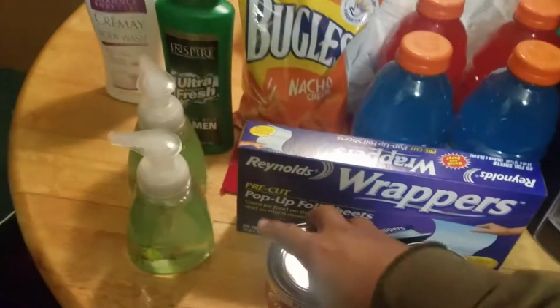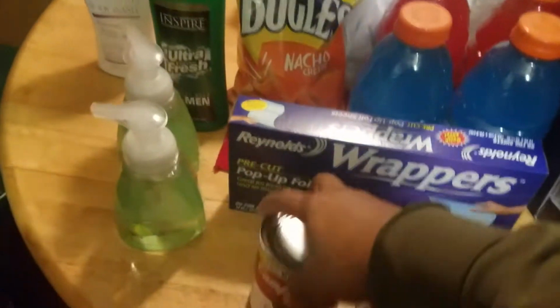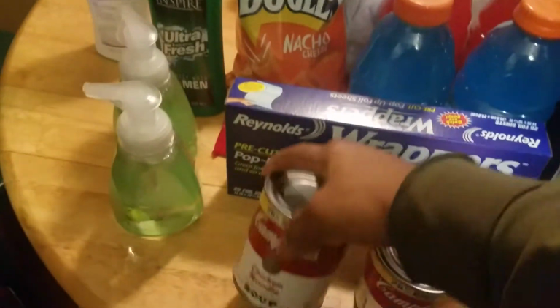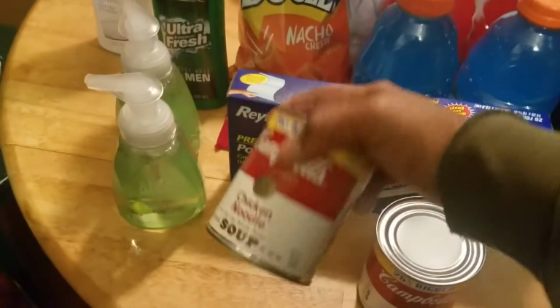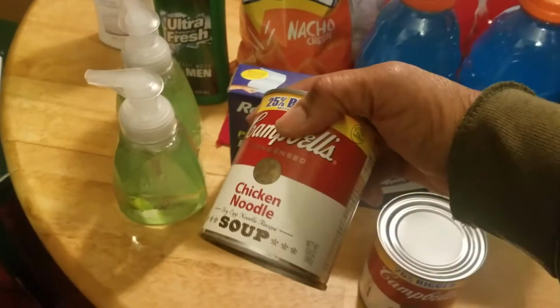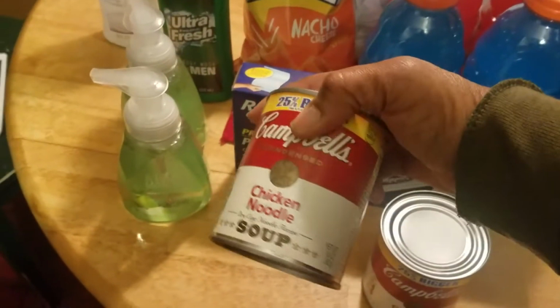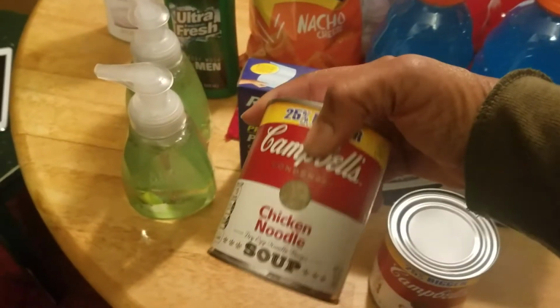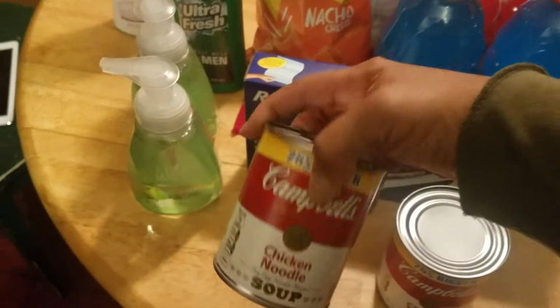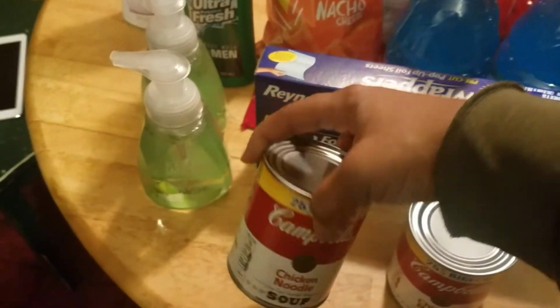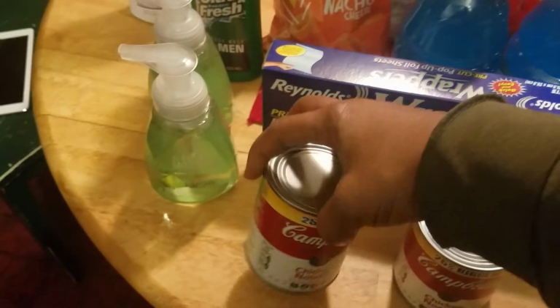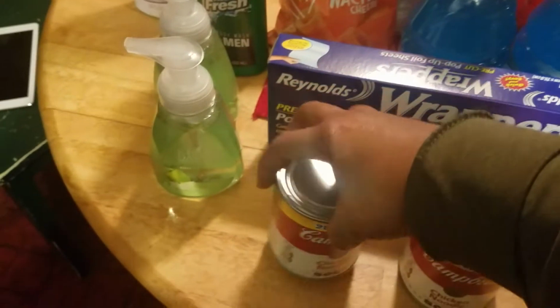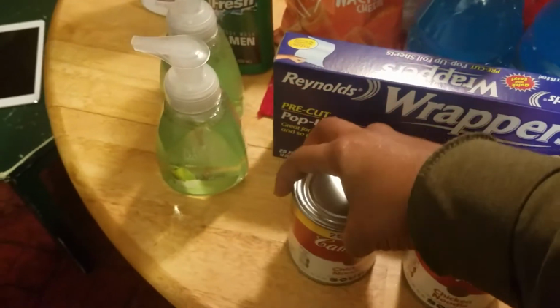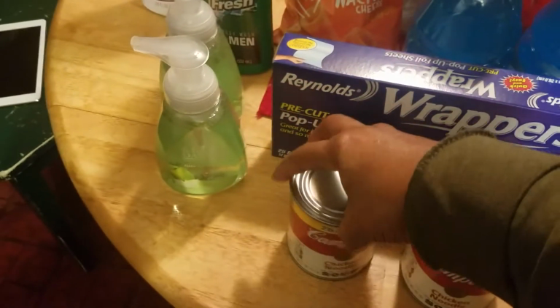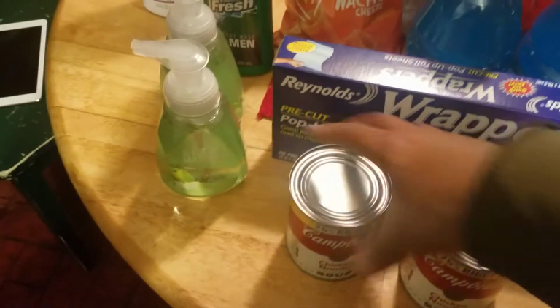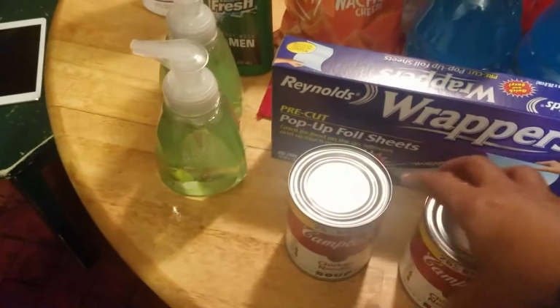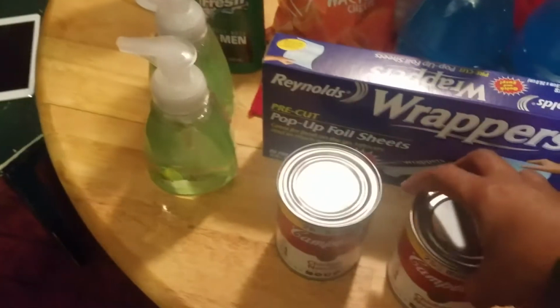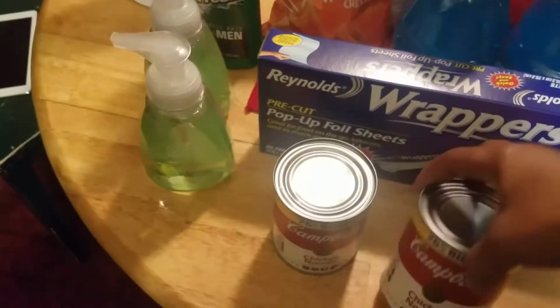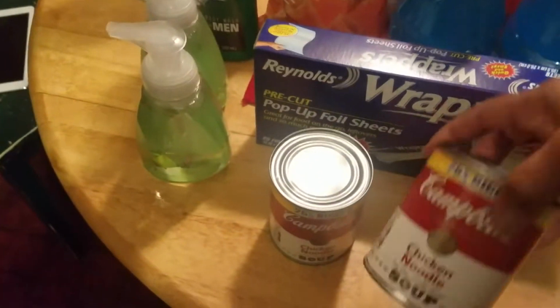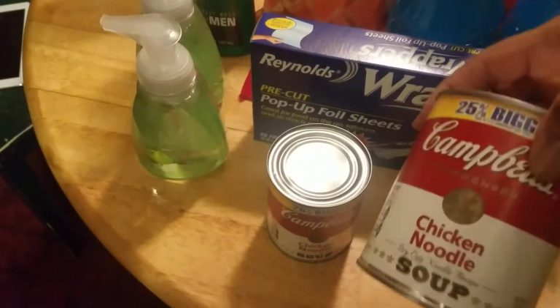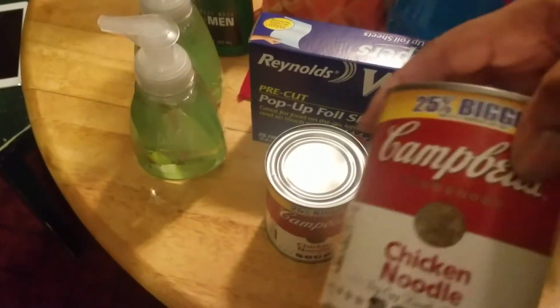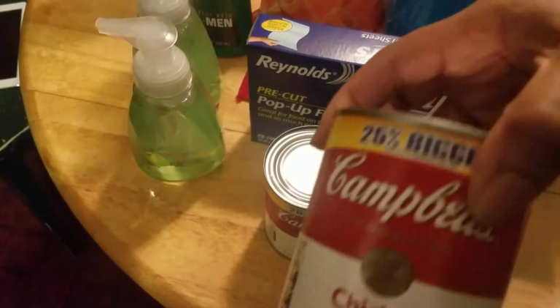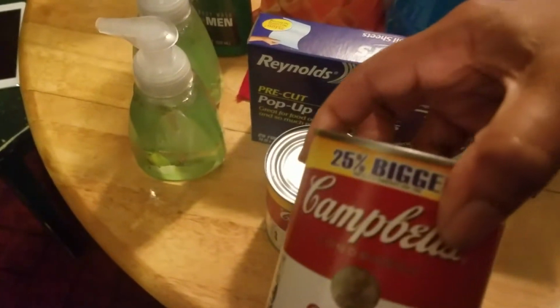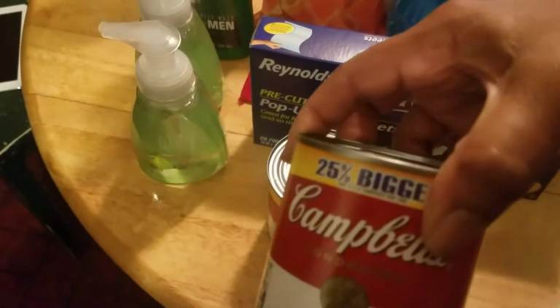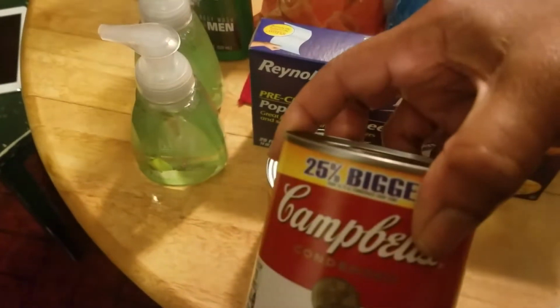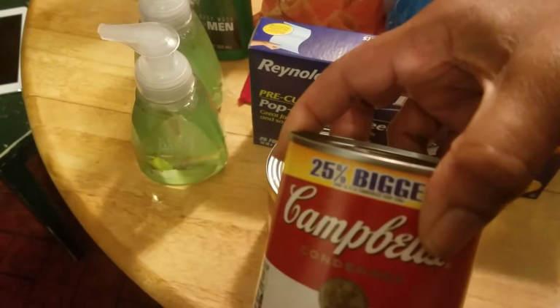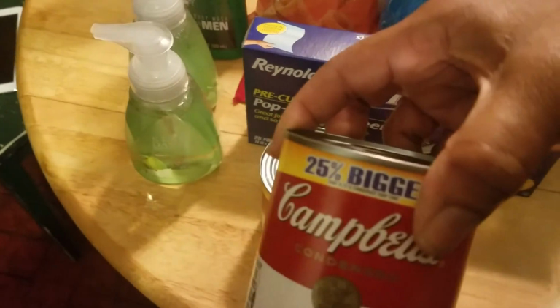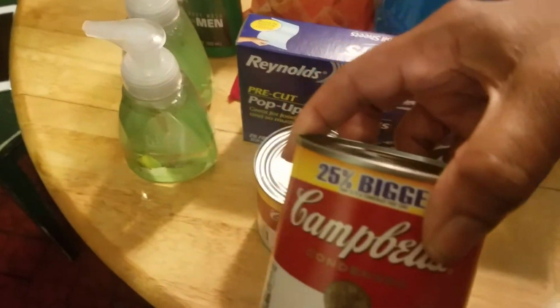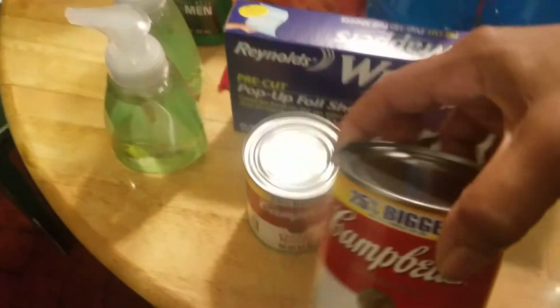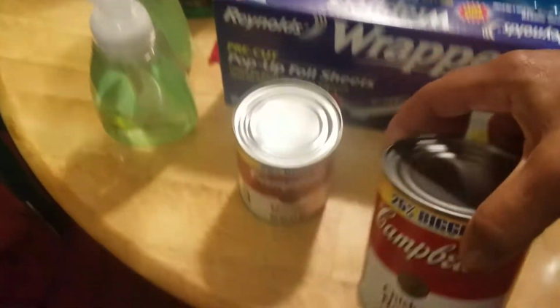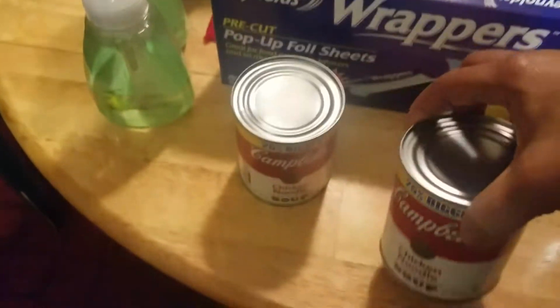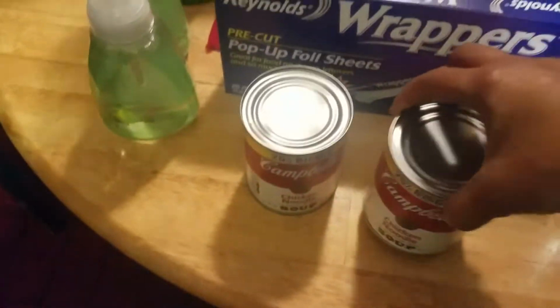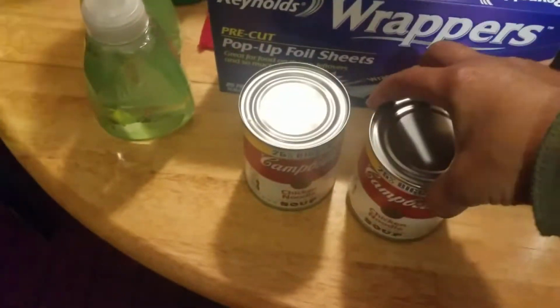I have the Campbell's Chicken Noodle Soup — two cans of that, and it's 25% bigger.